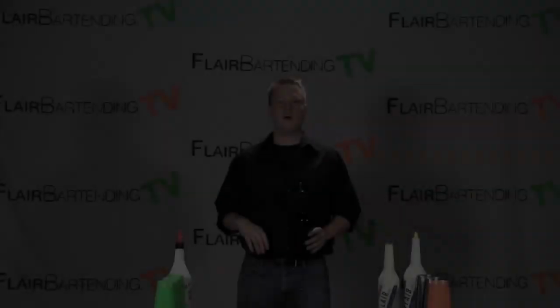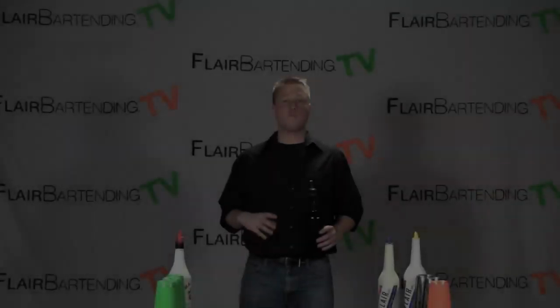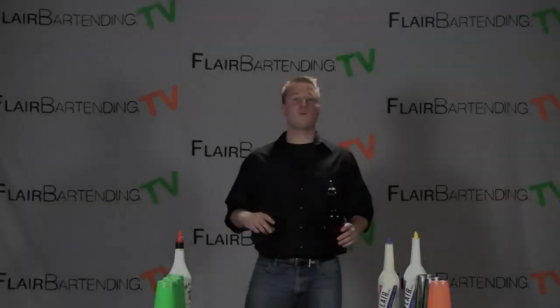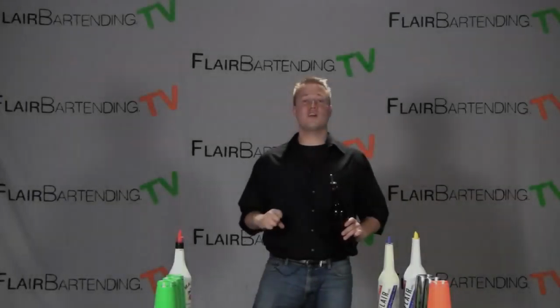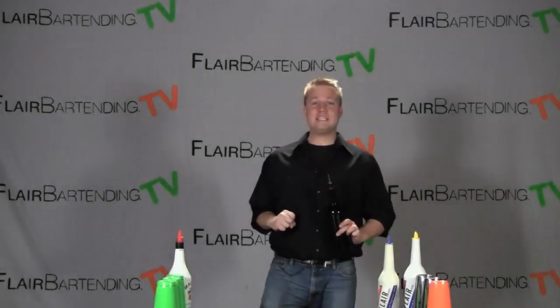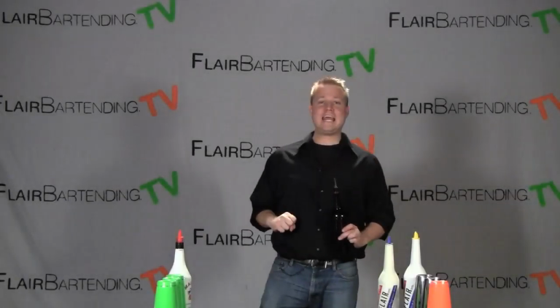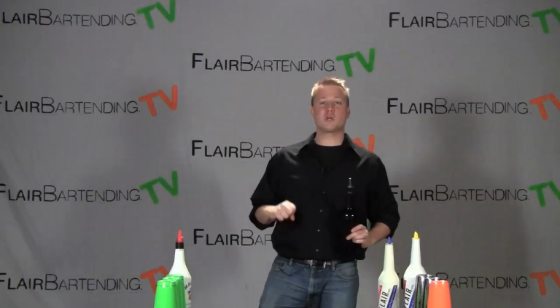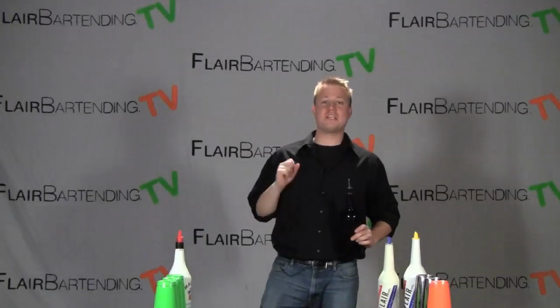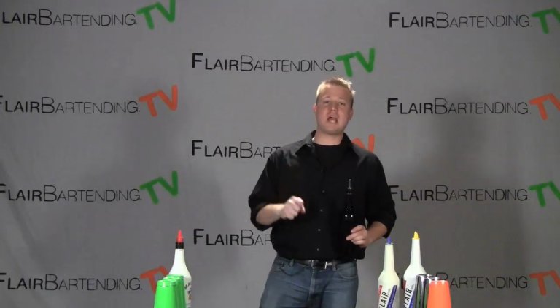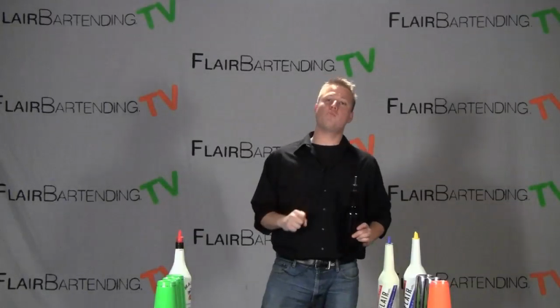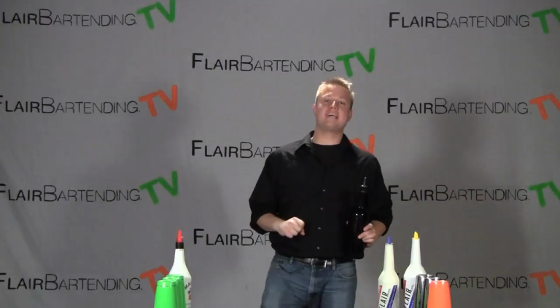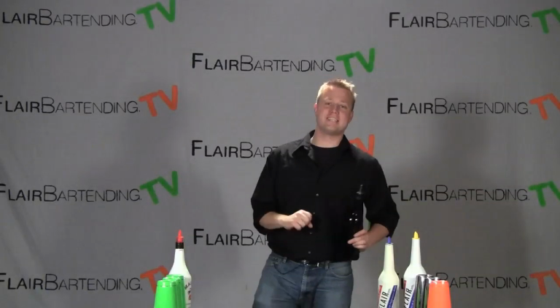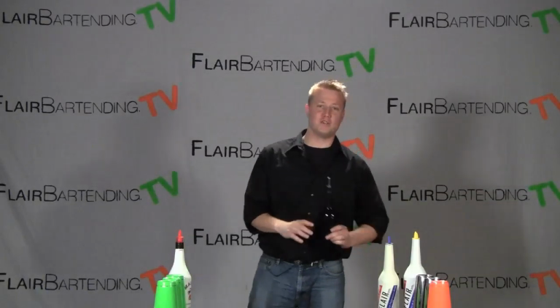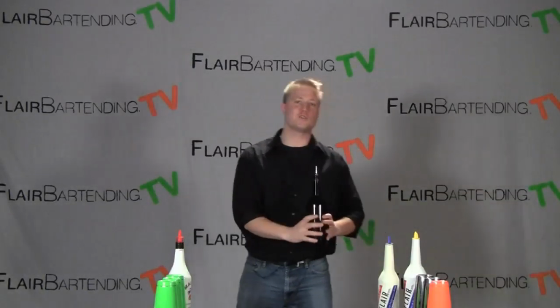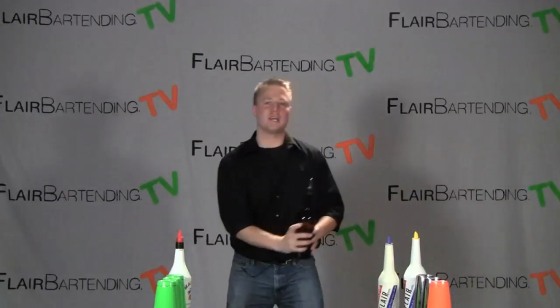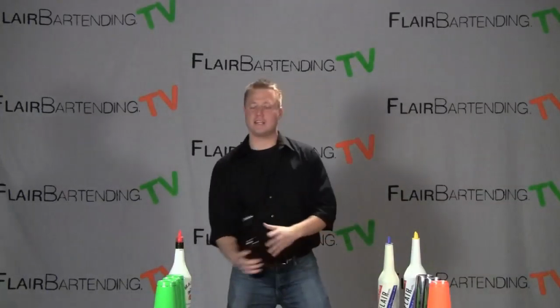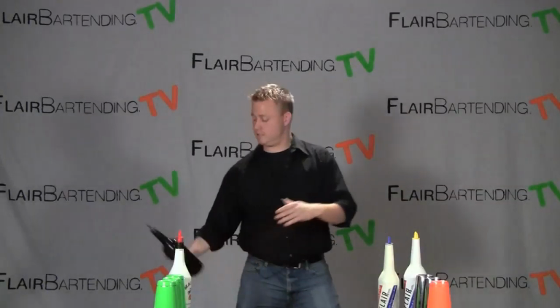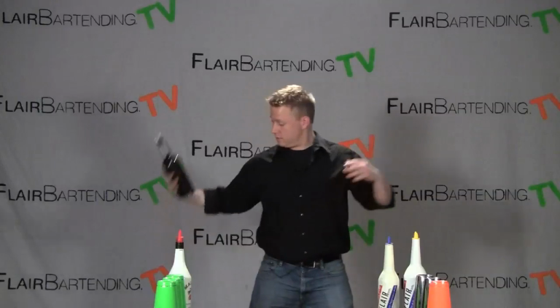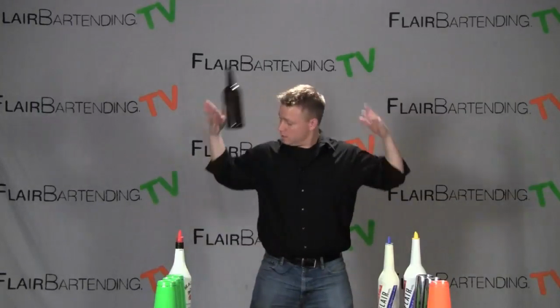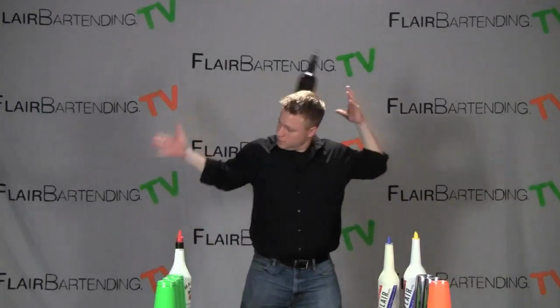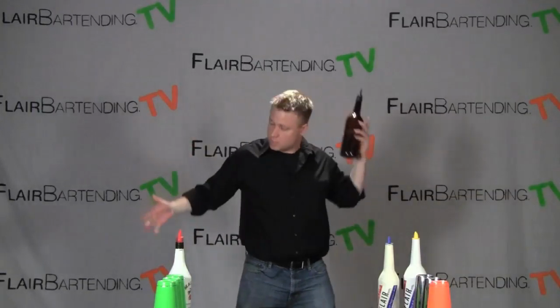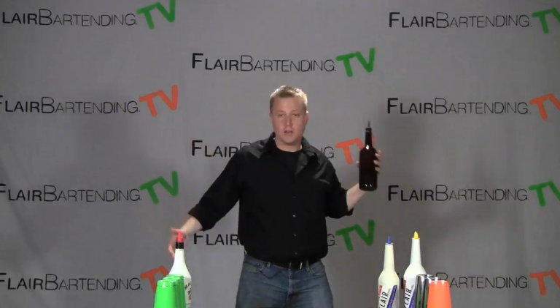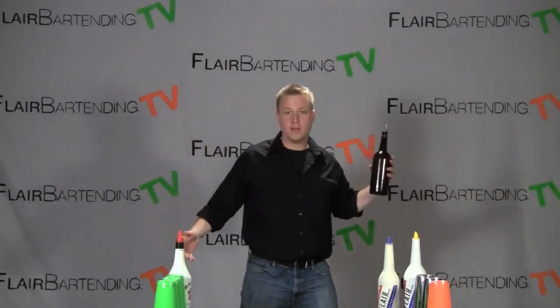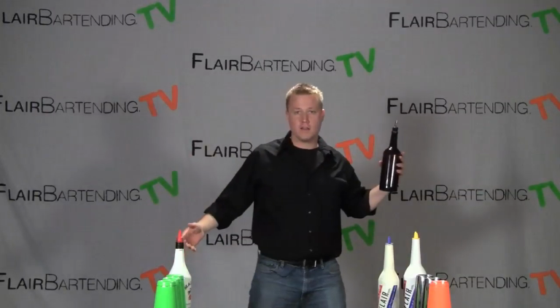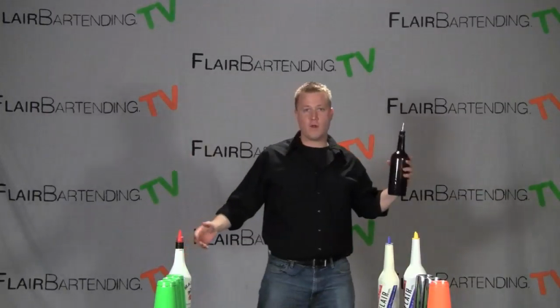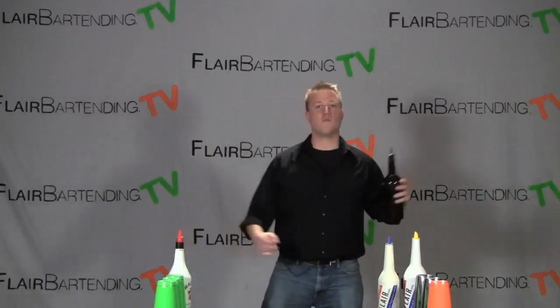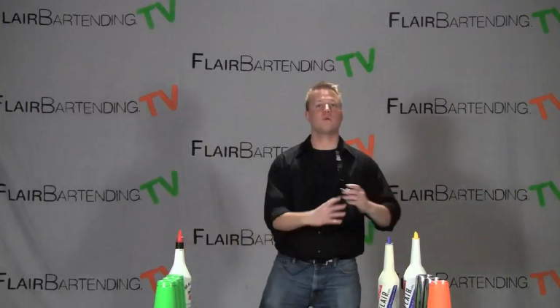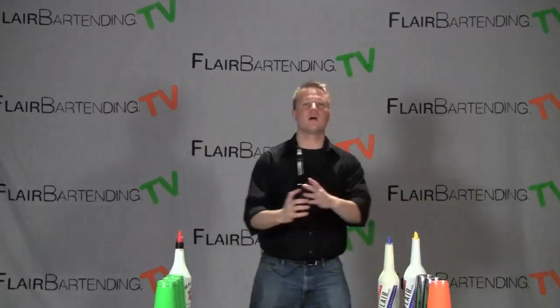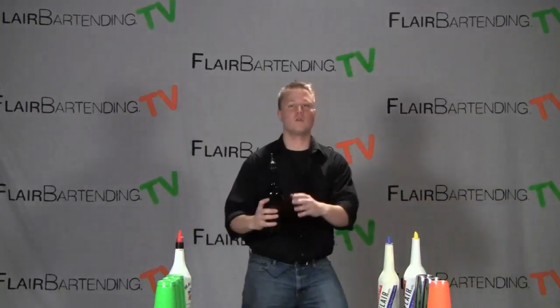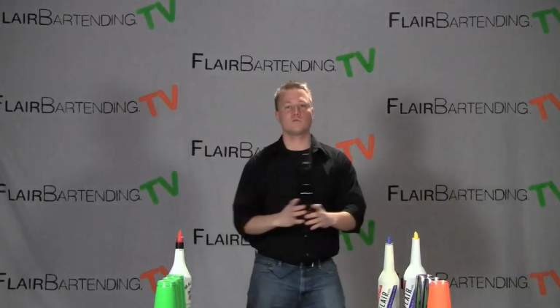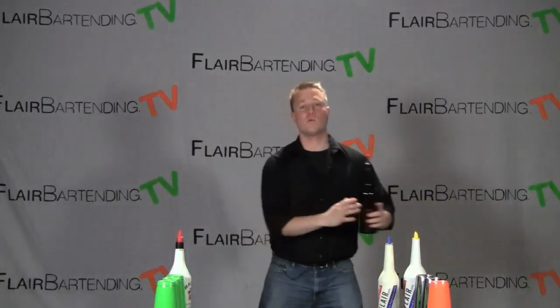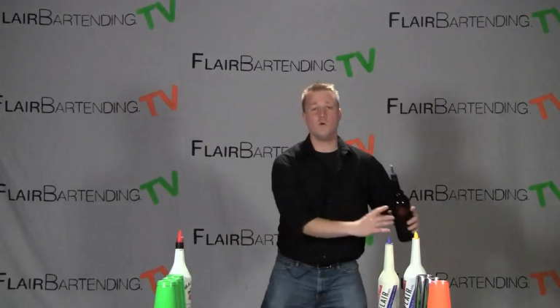The move we're going to learn today is called a shadow pass and it looks just like this. There we have it. One more time for you in slow-mo.